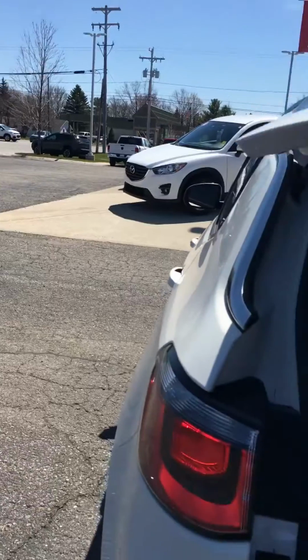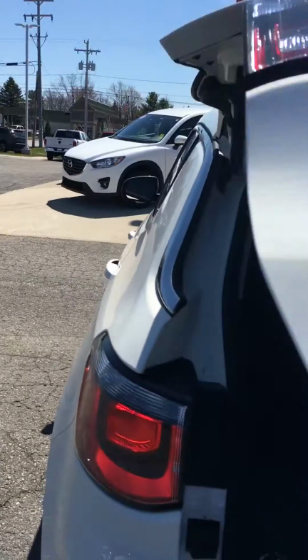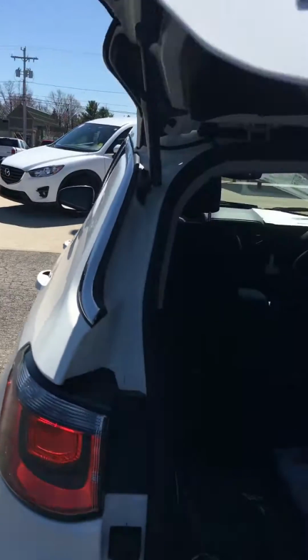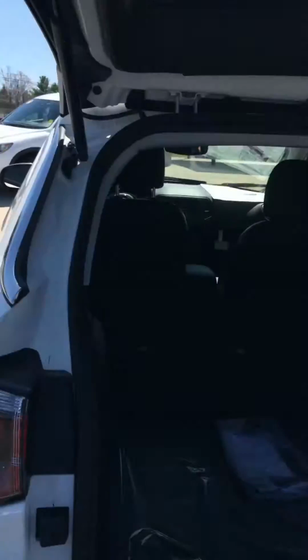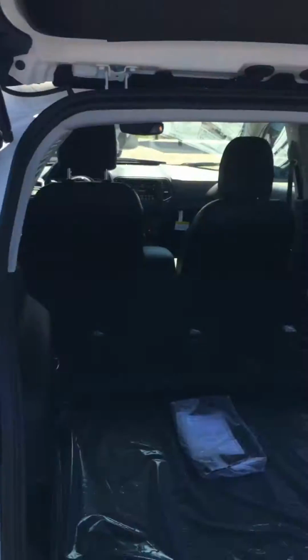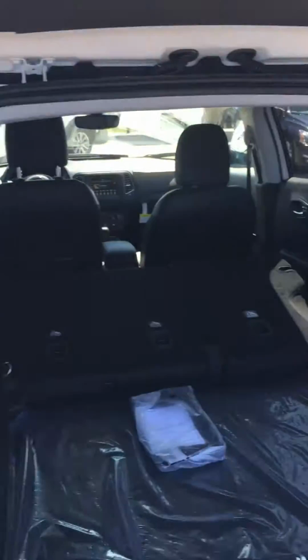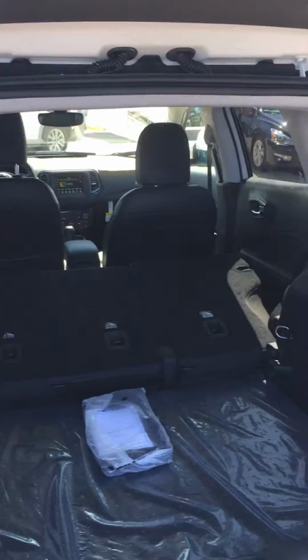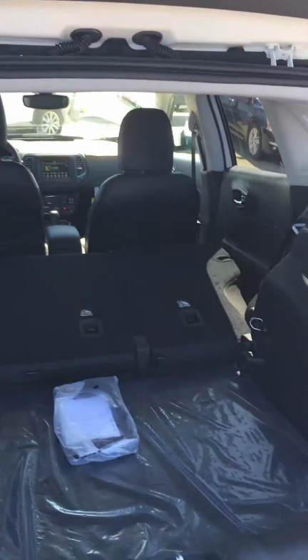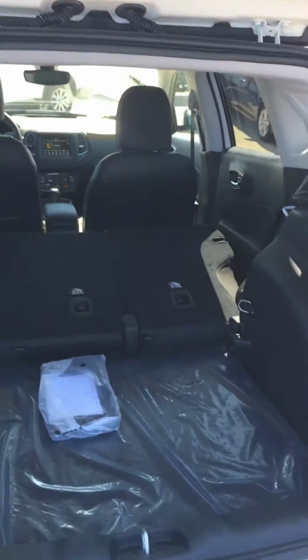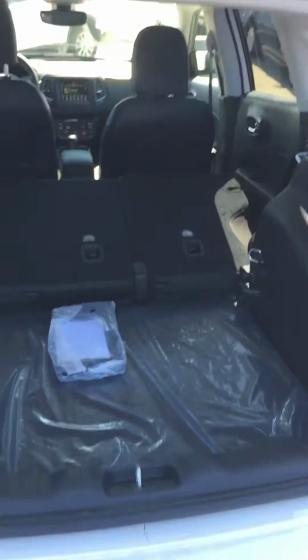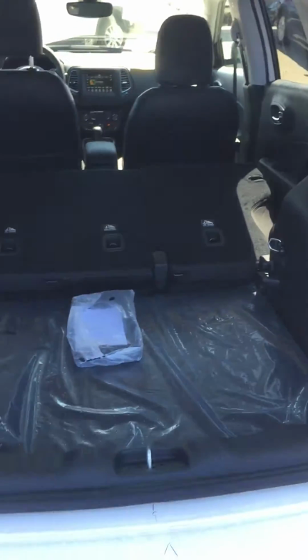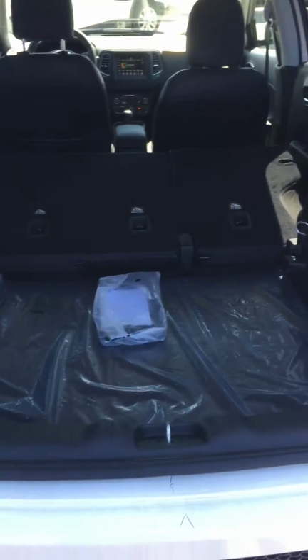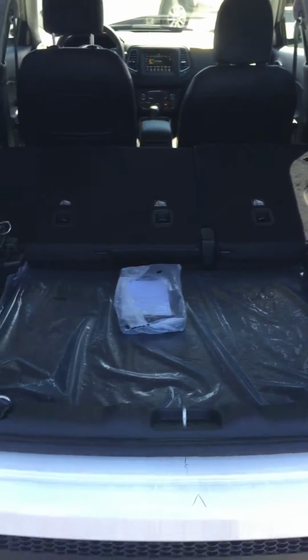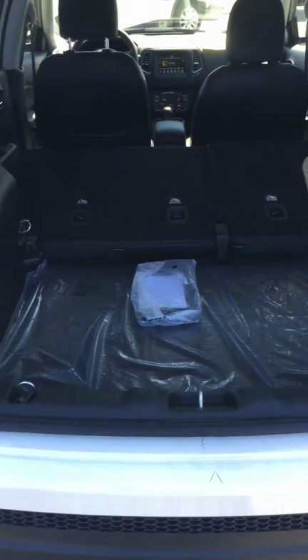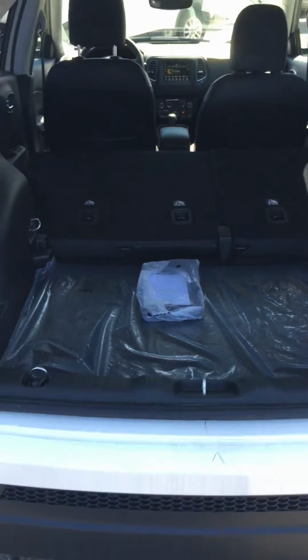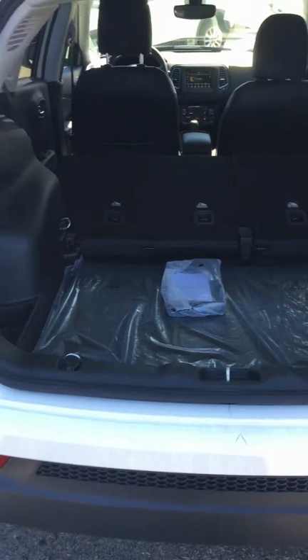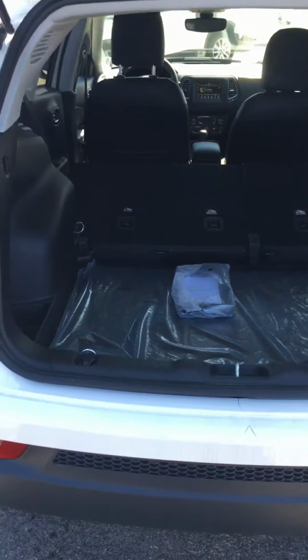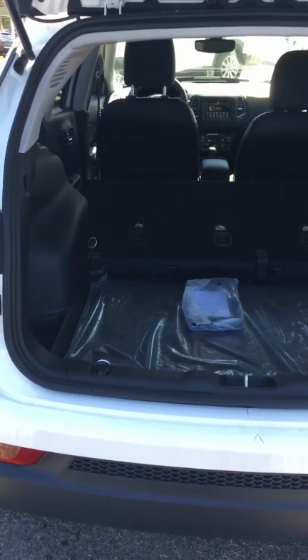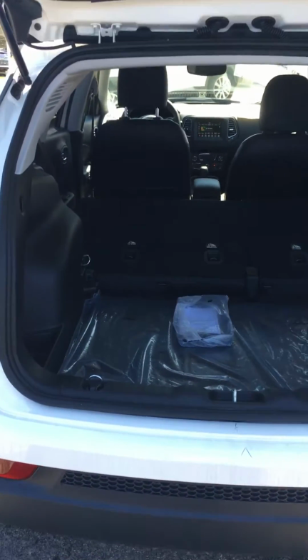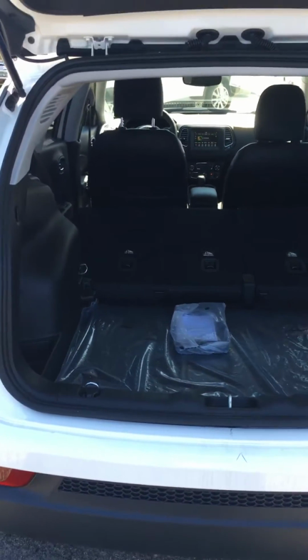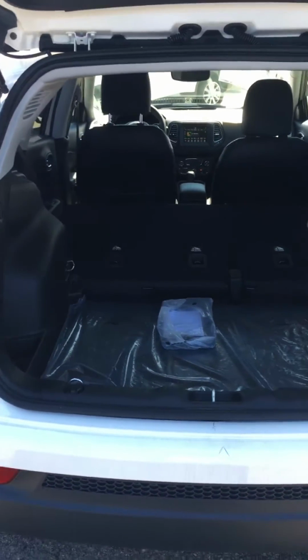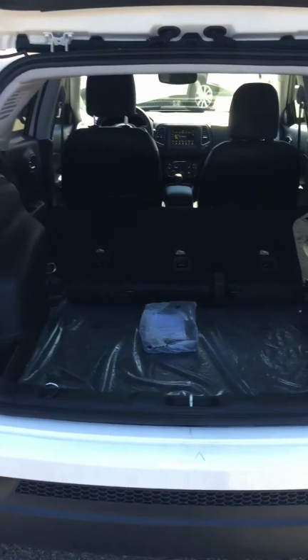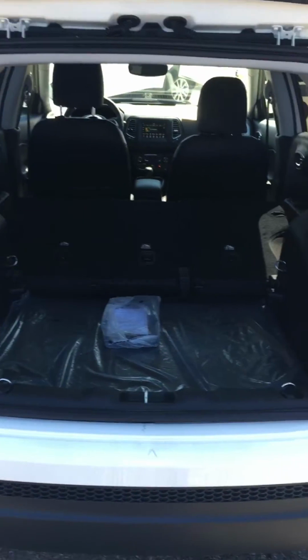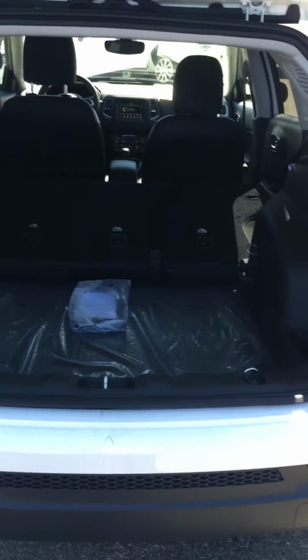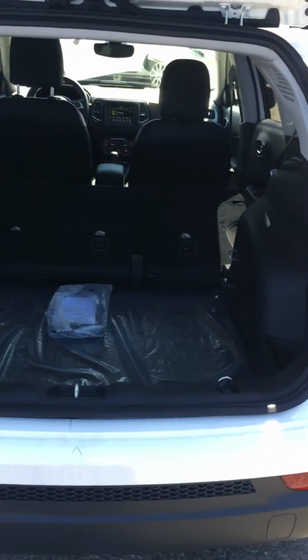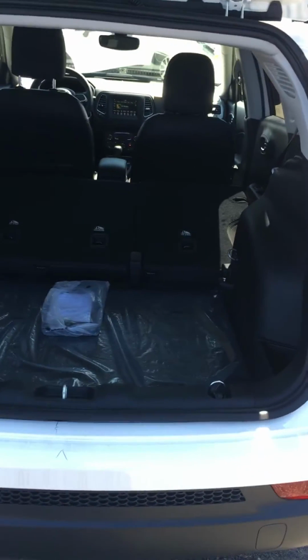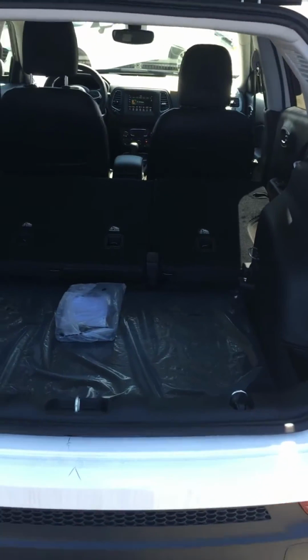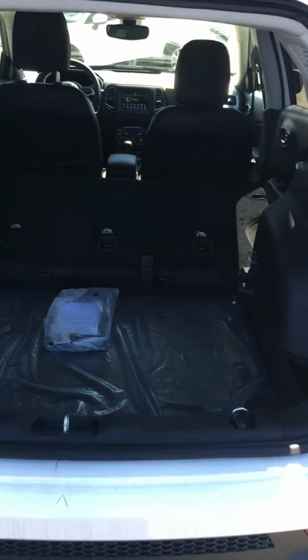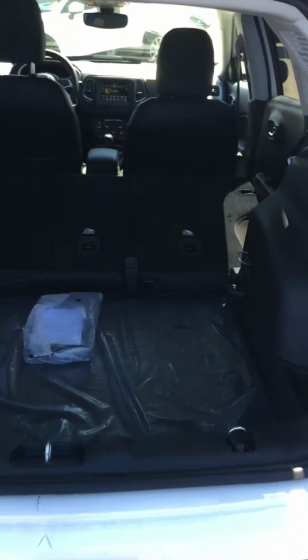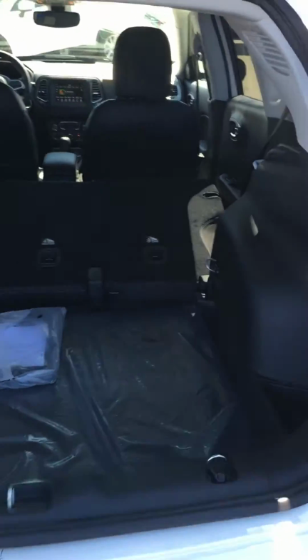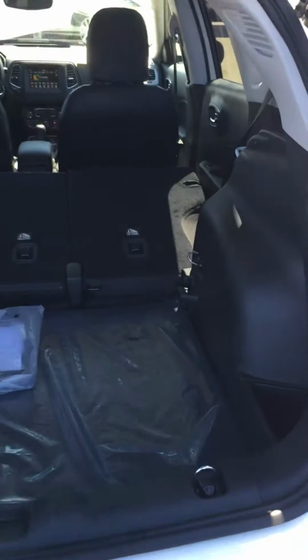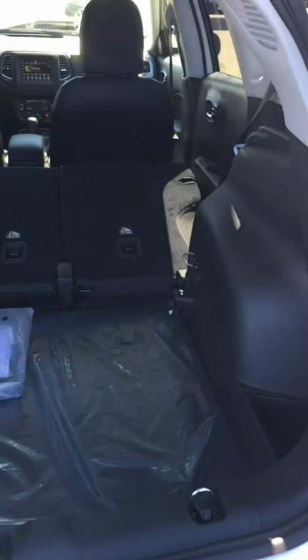Lots of room in the back. I do have the back seat down.